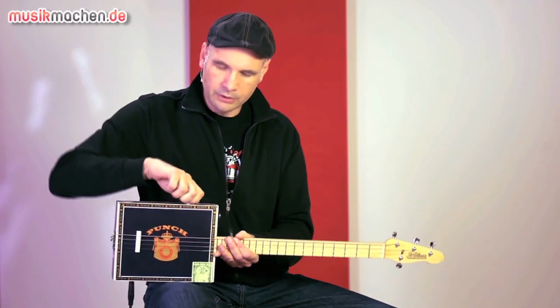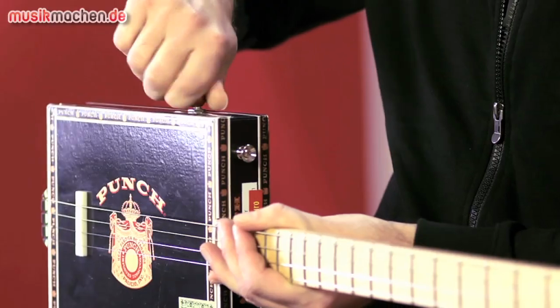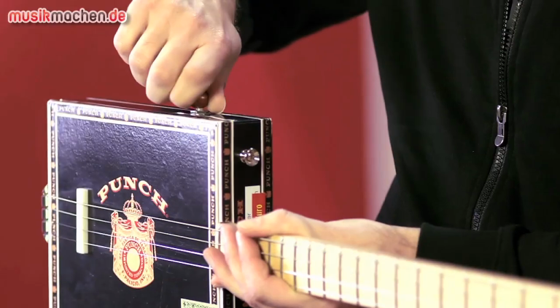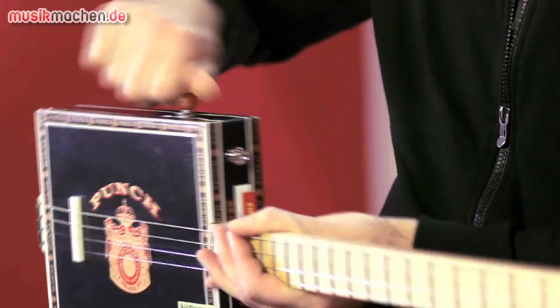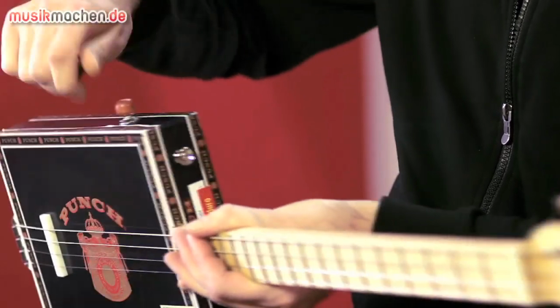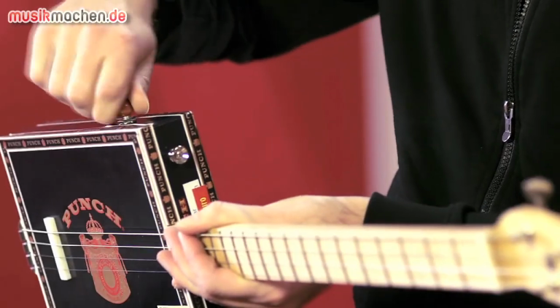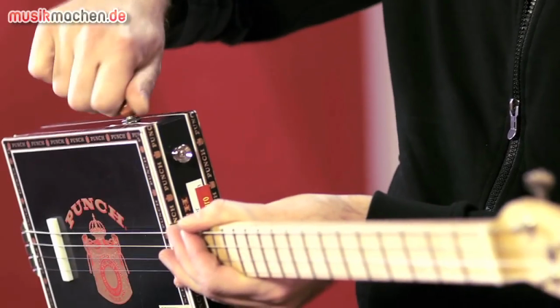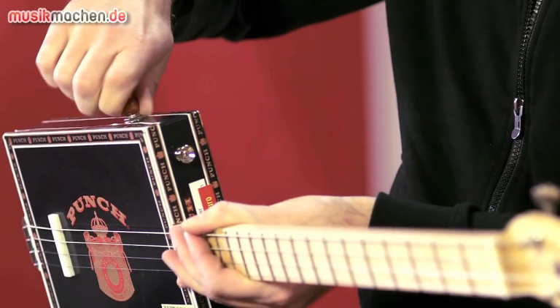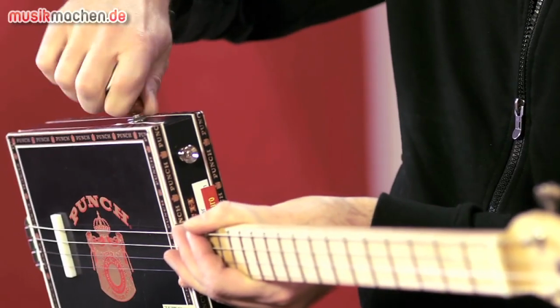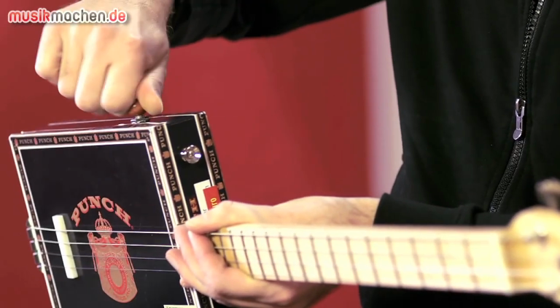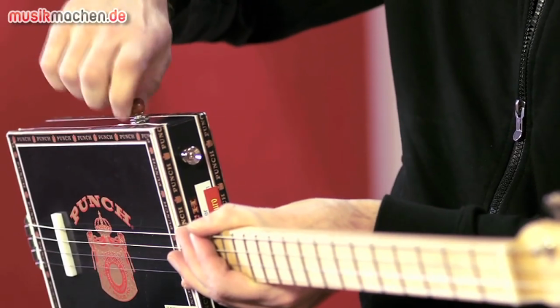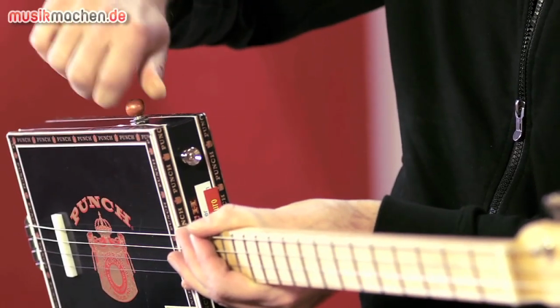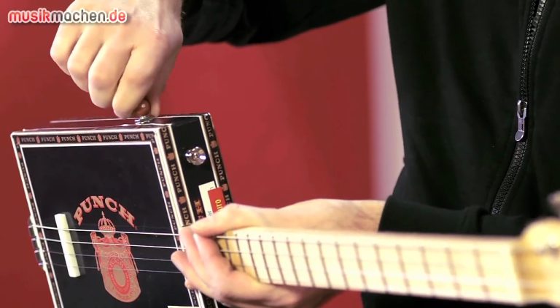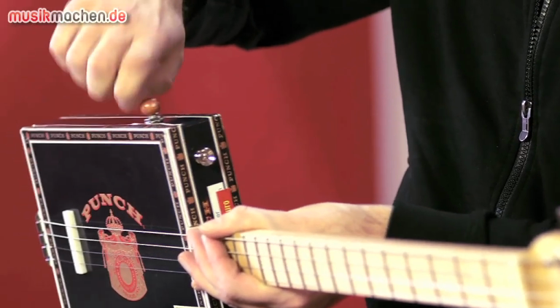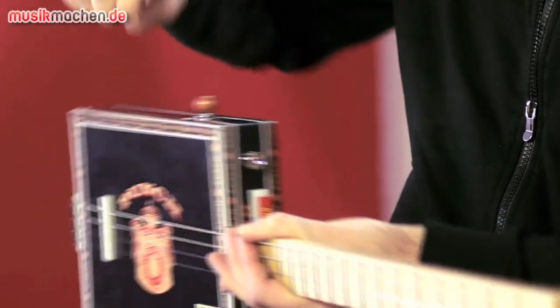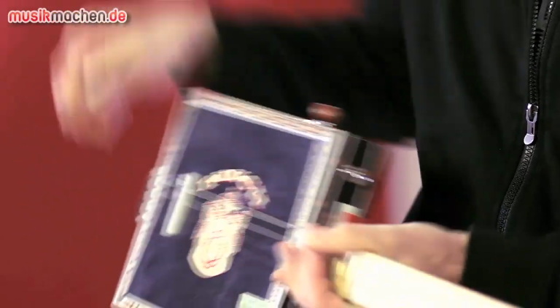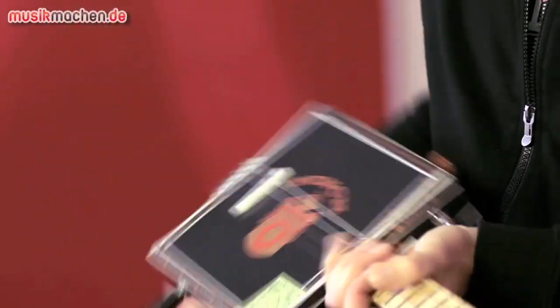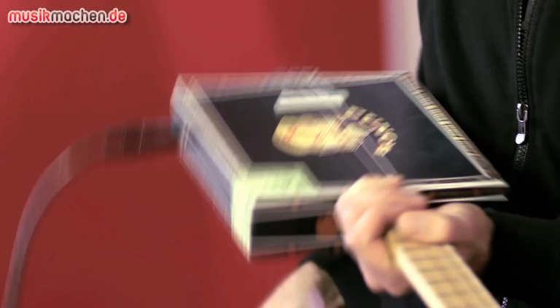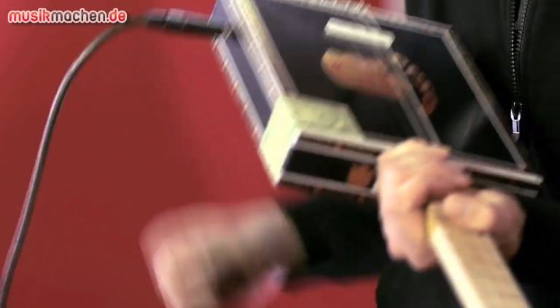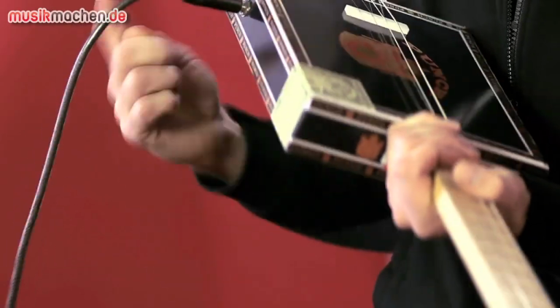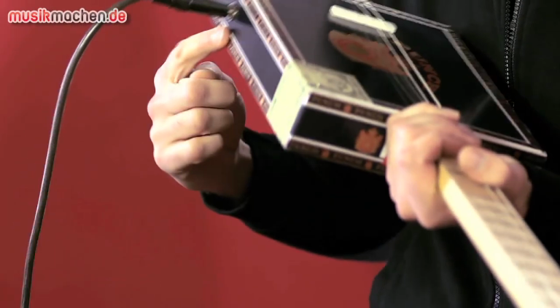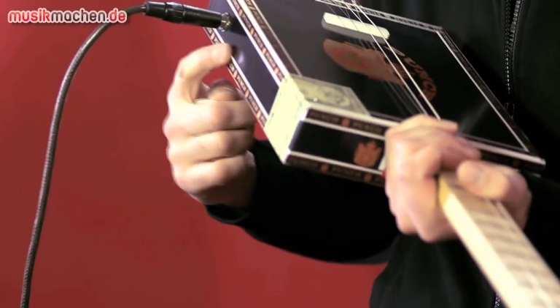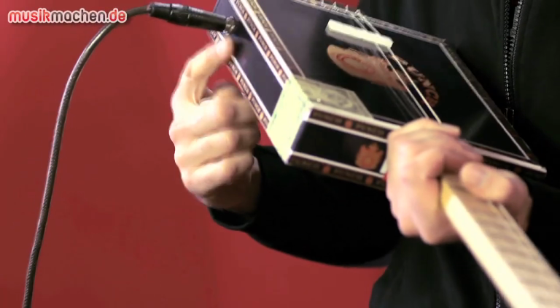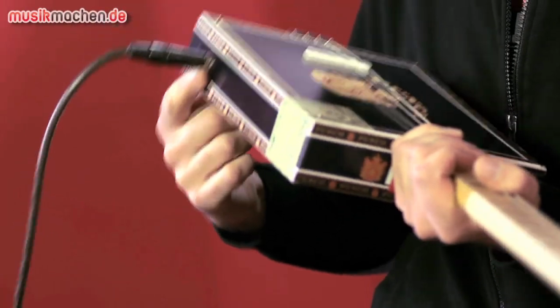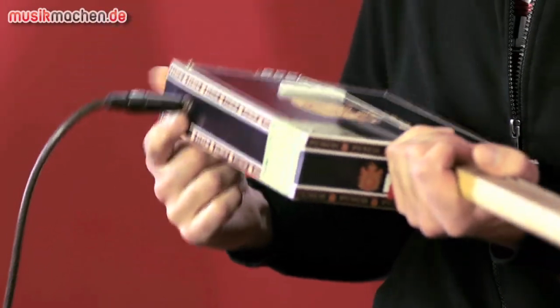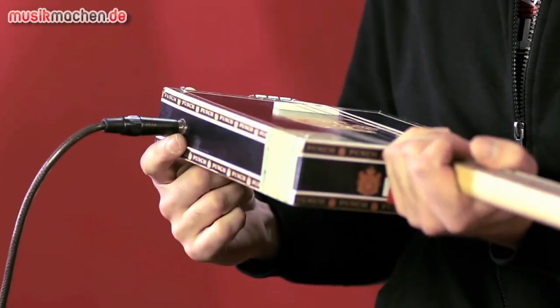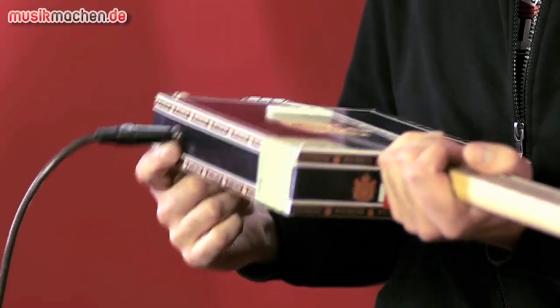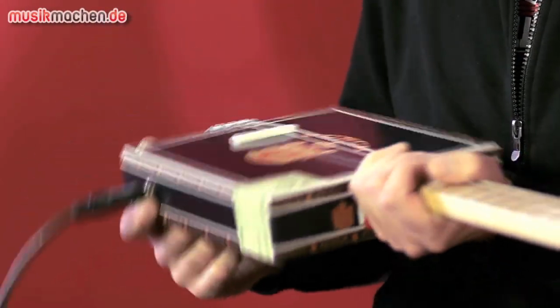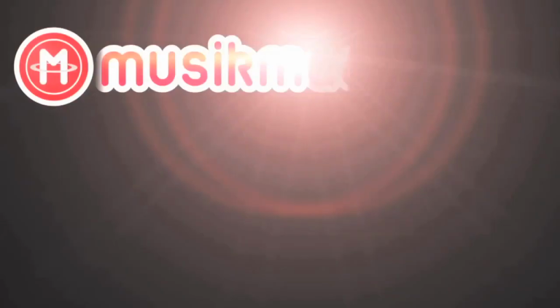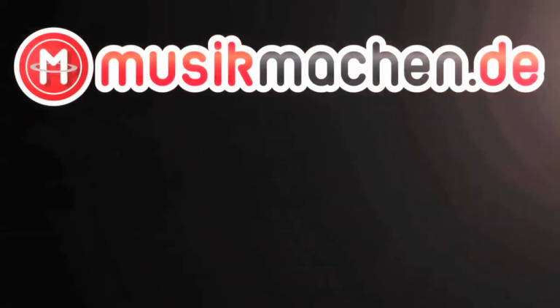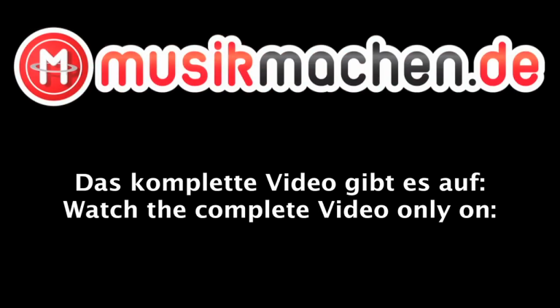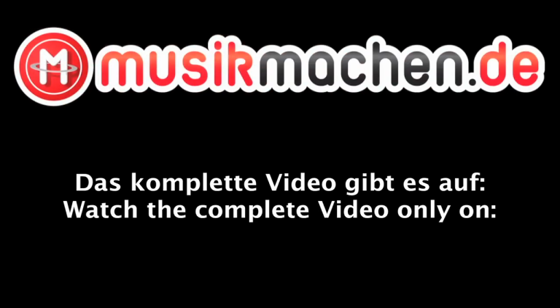Here is the little volume knob and the output jack.